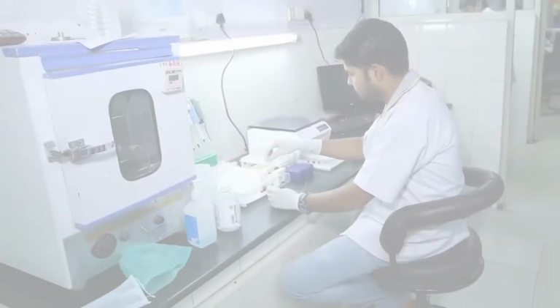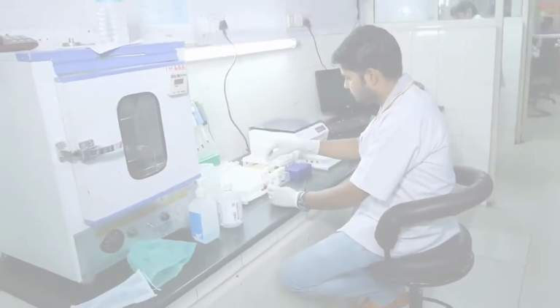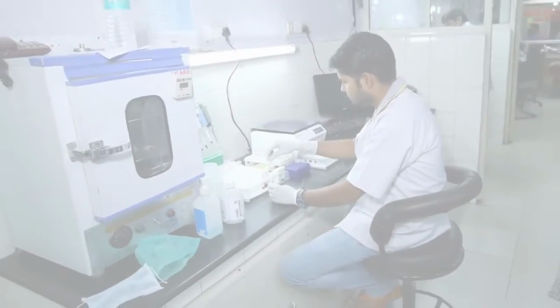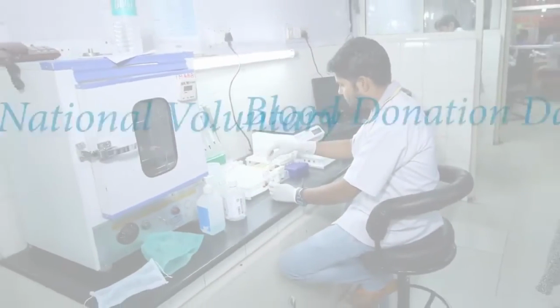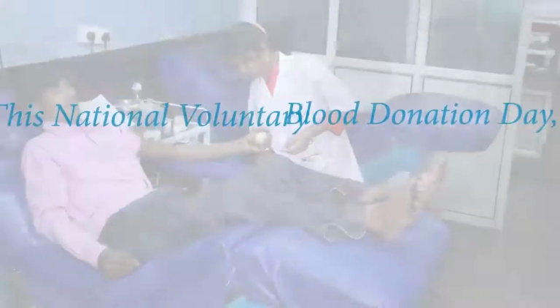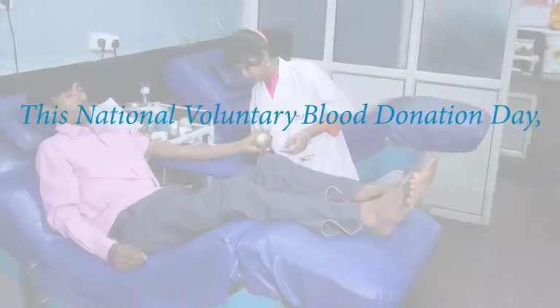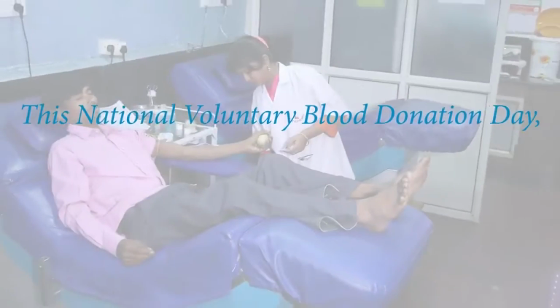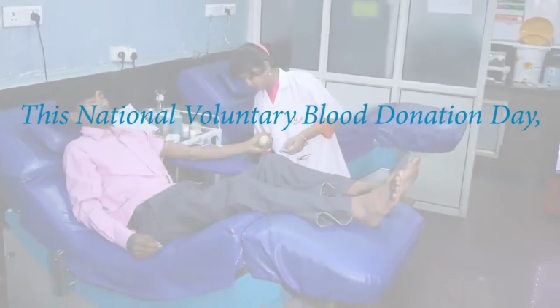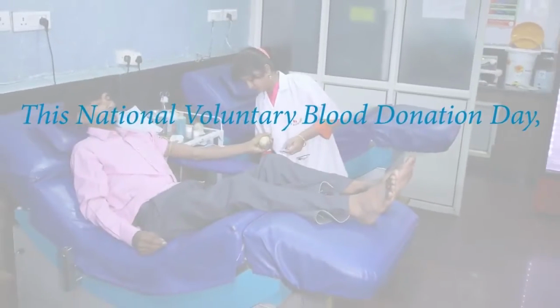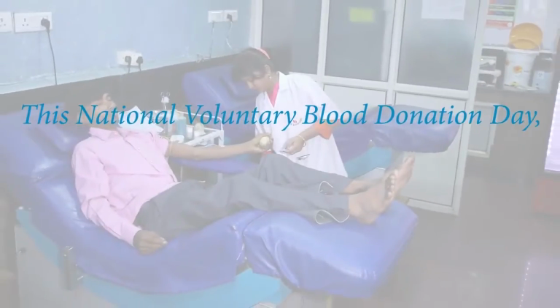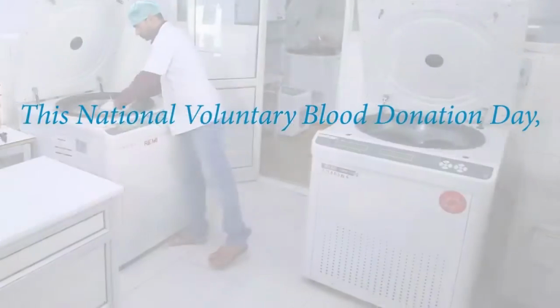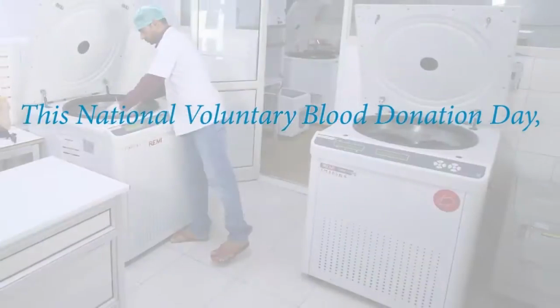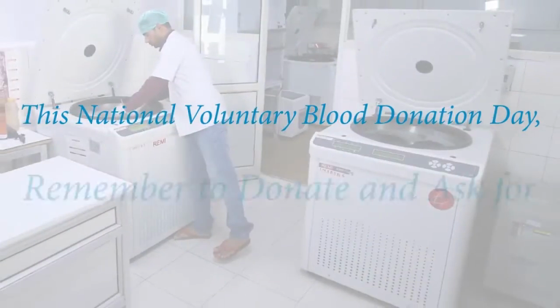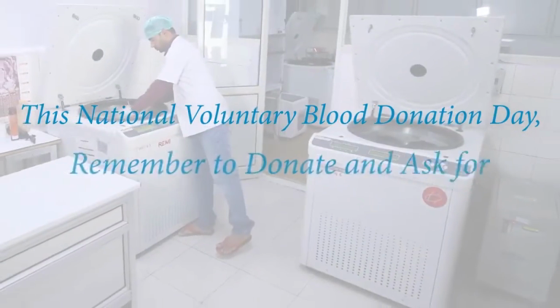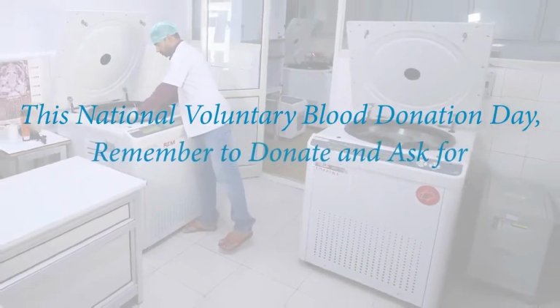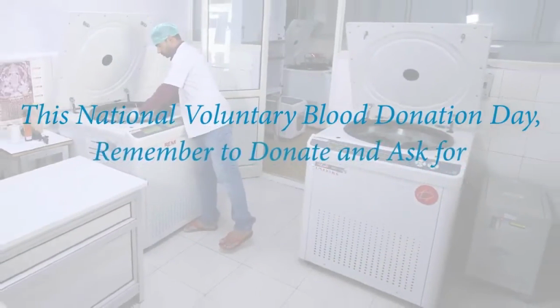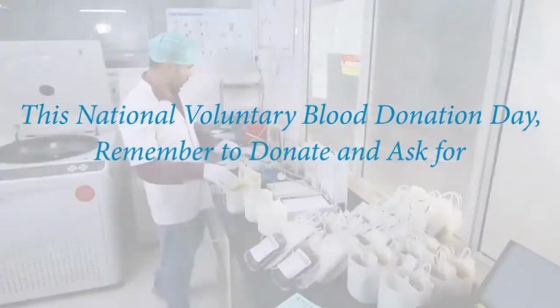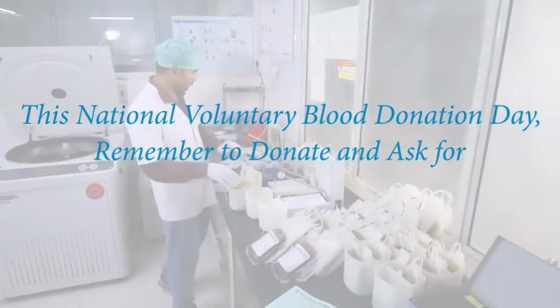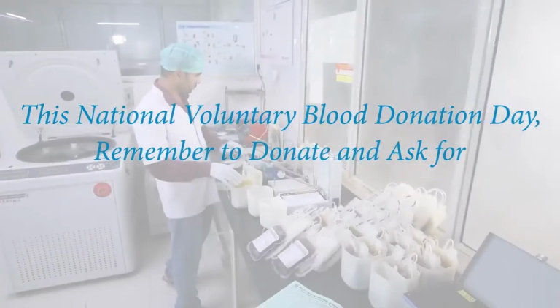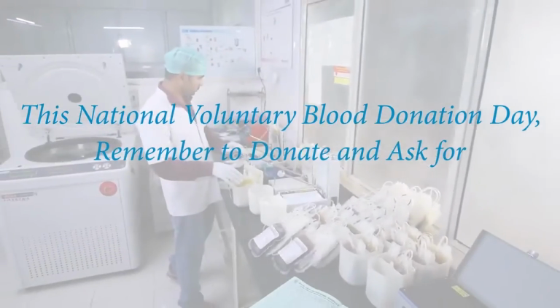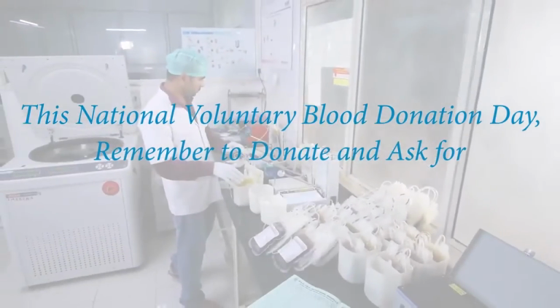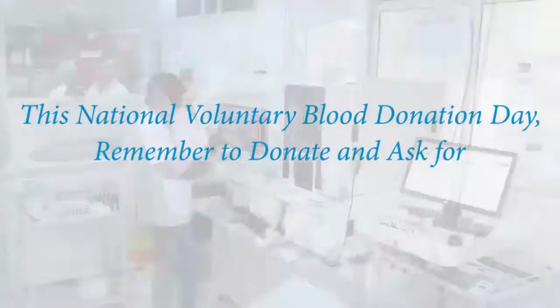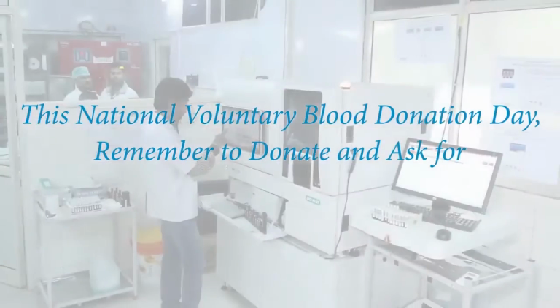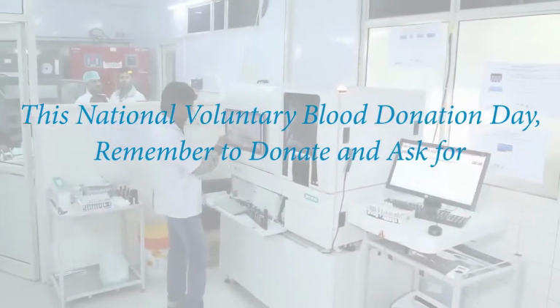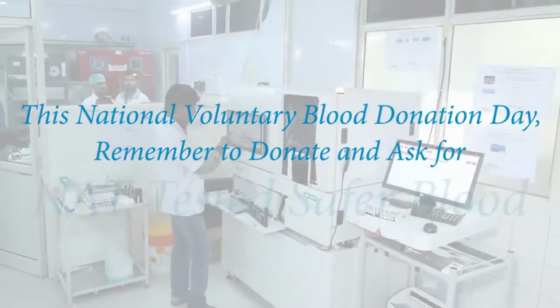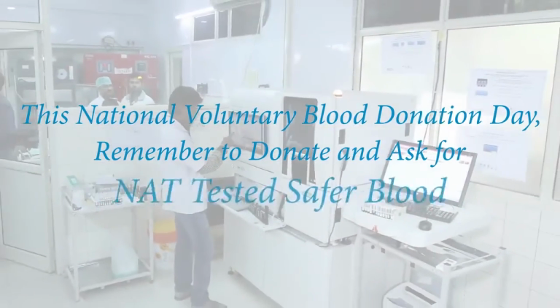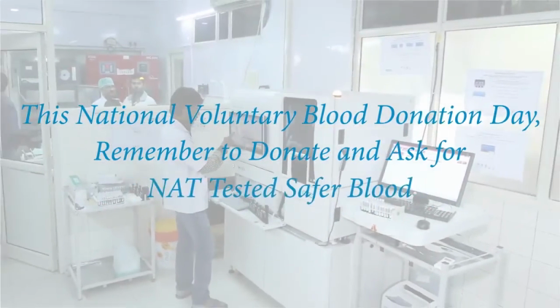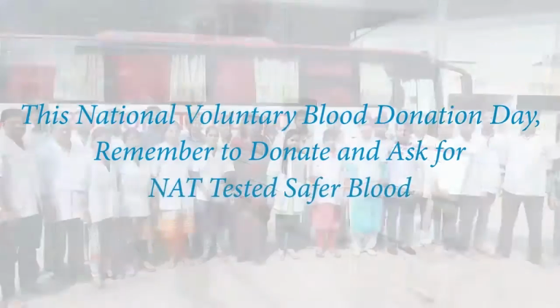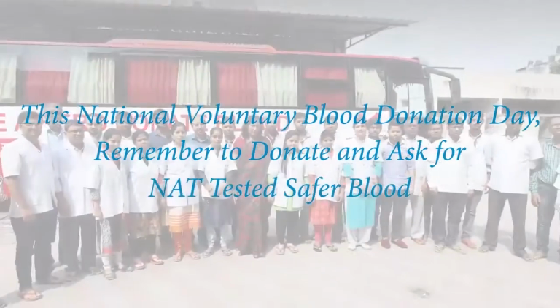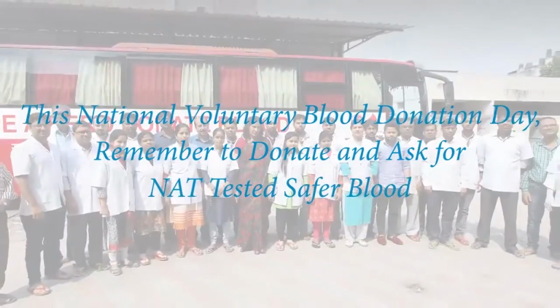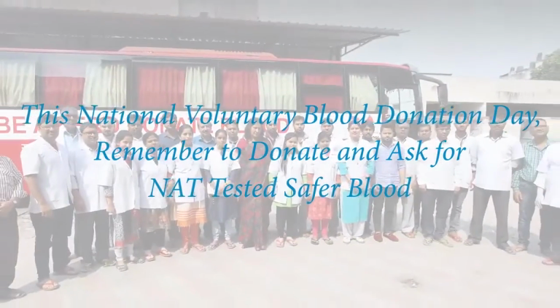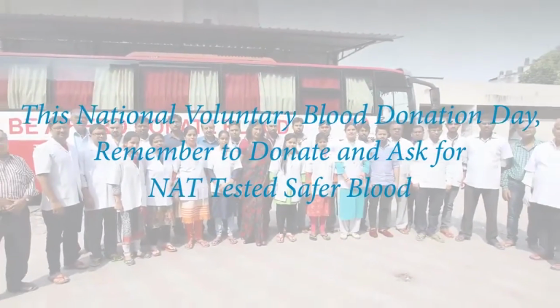This National Voluntary Blood Donation Day, remember to donate and ask for NAT-tested safer blood.